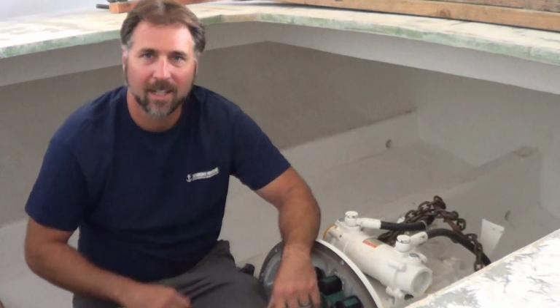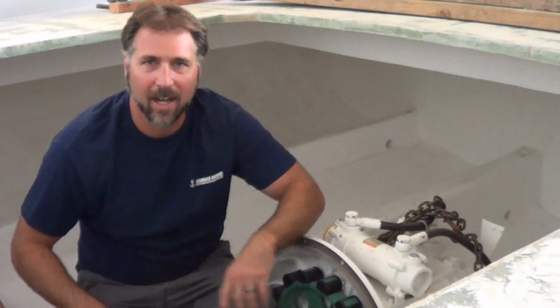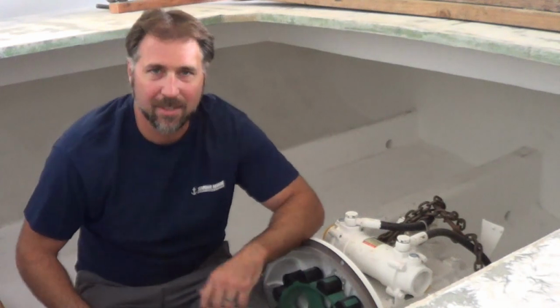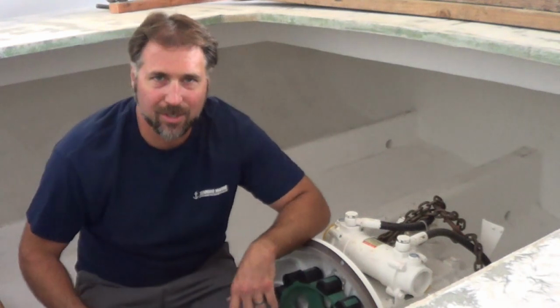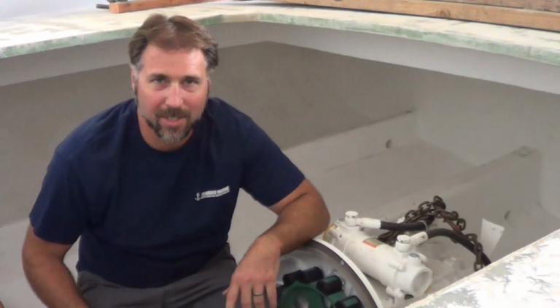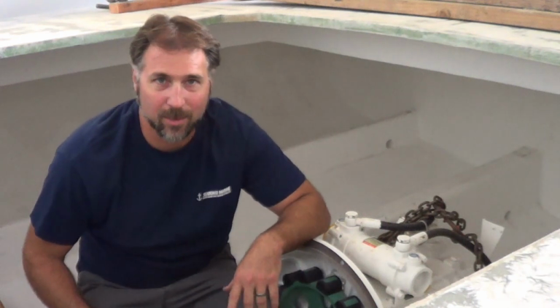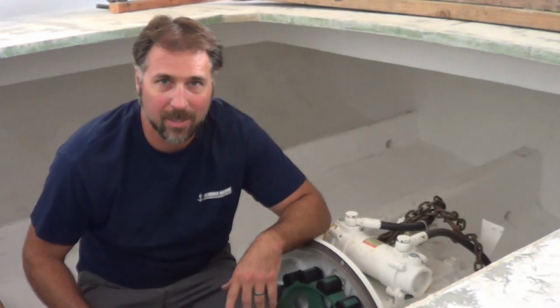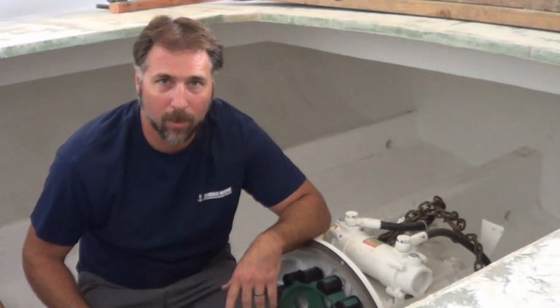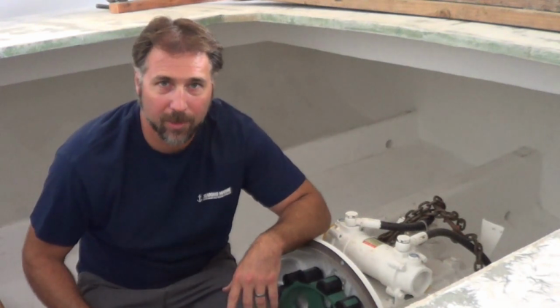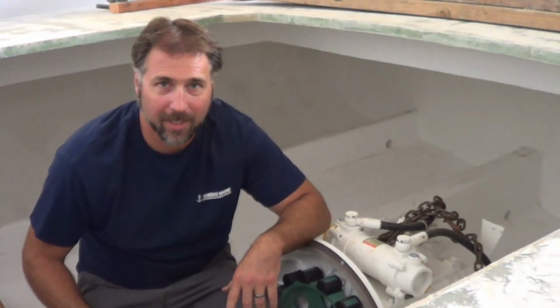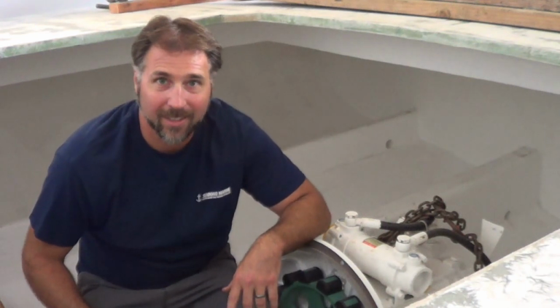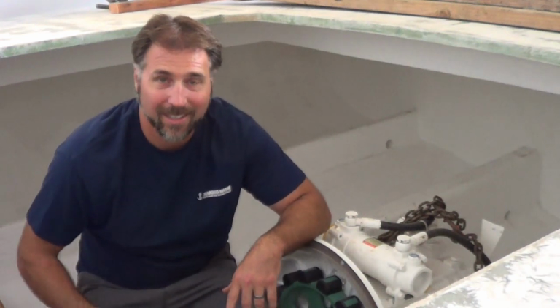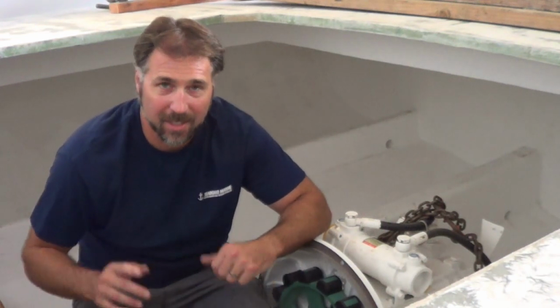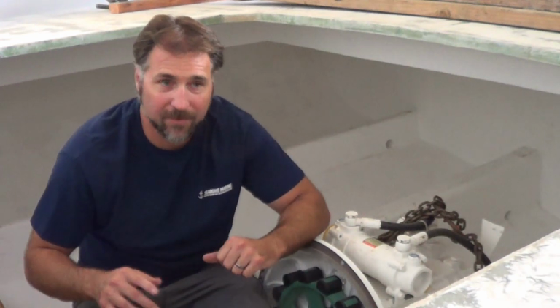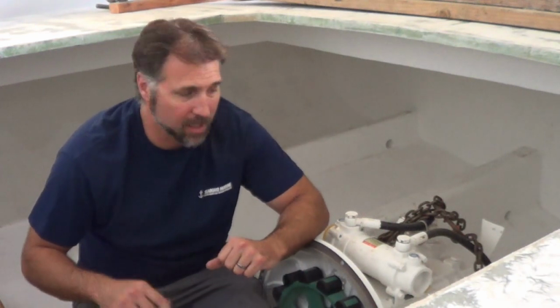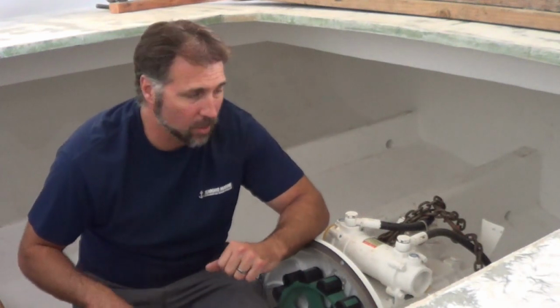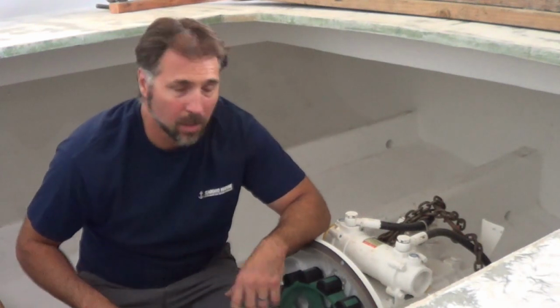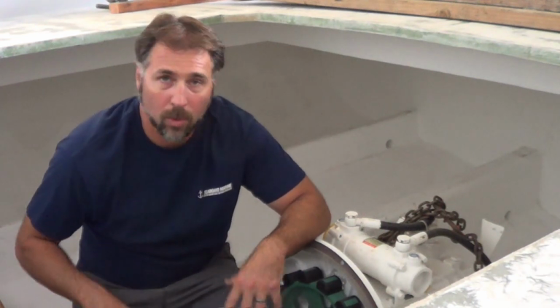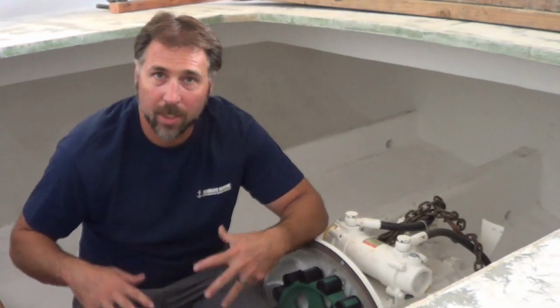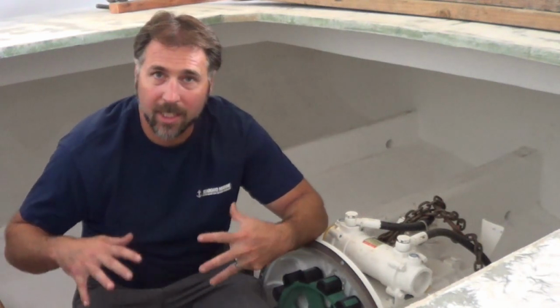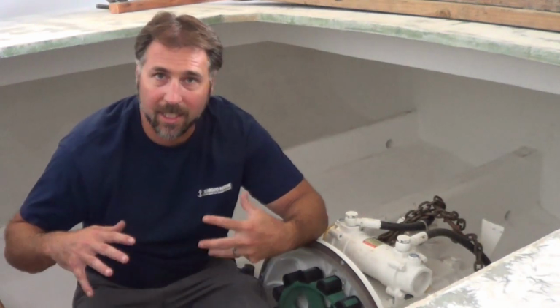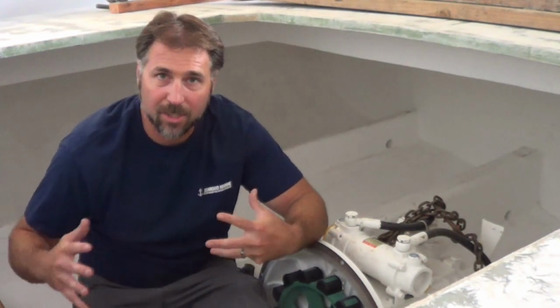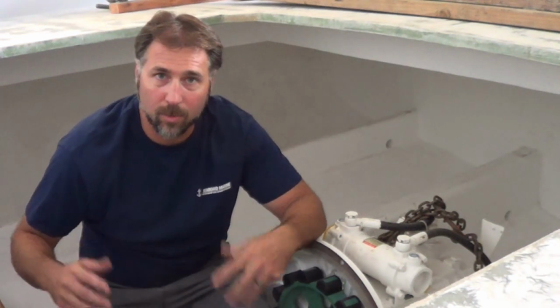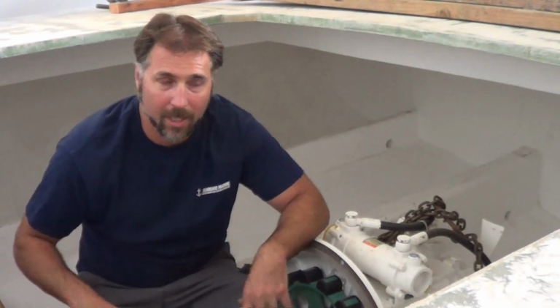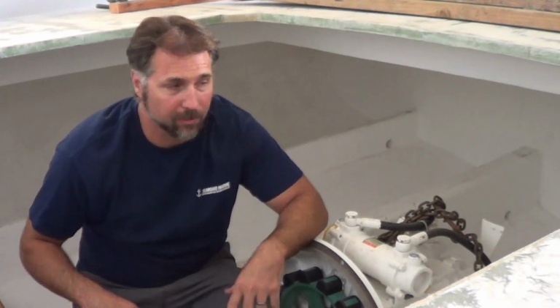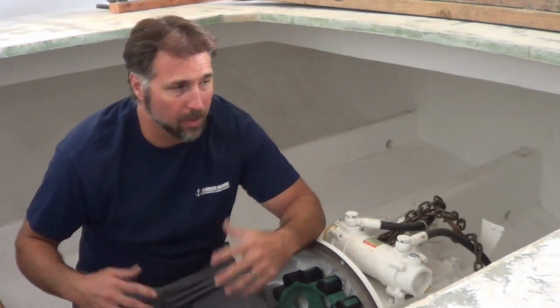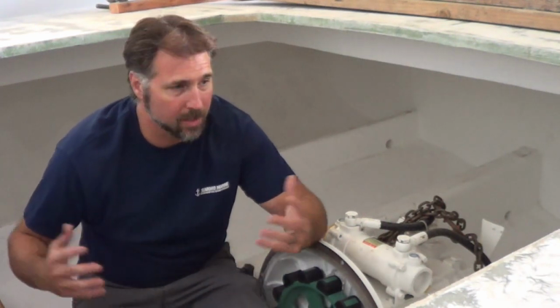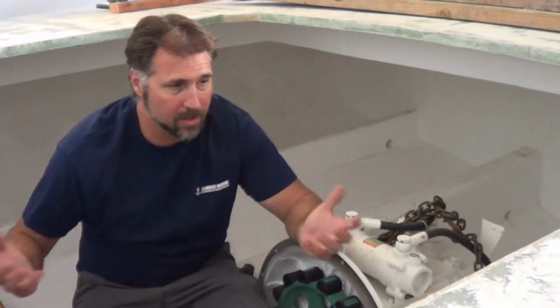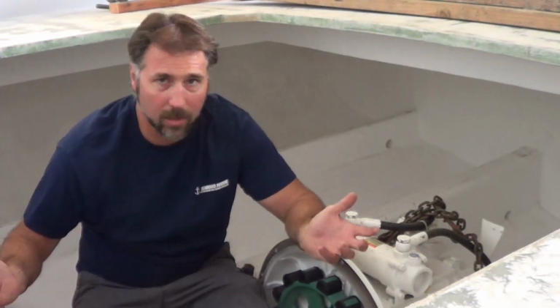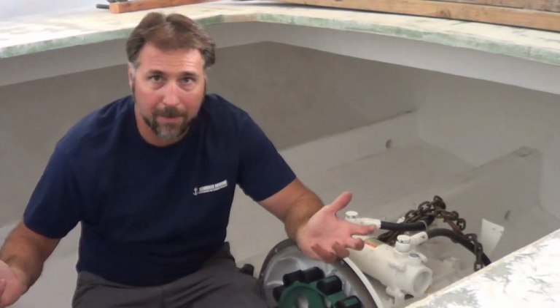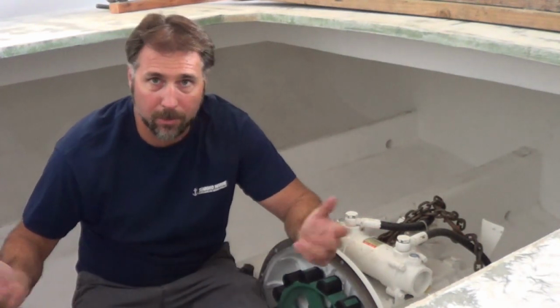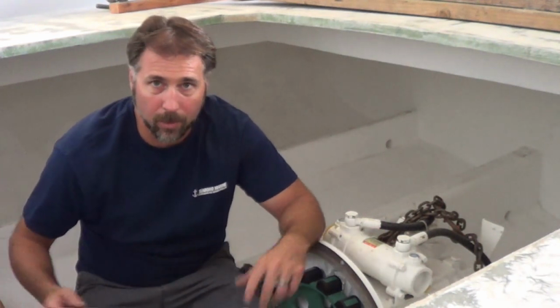Hi, this is Justin with Seaboard Marine. In this video, we're going to get the engine ready for this lobster boat.